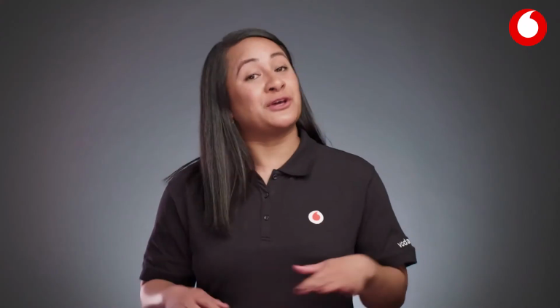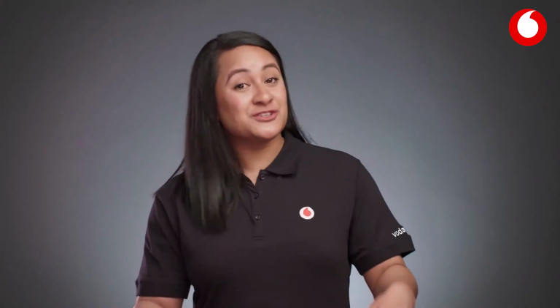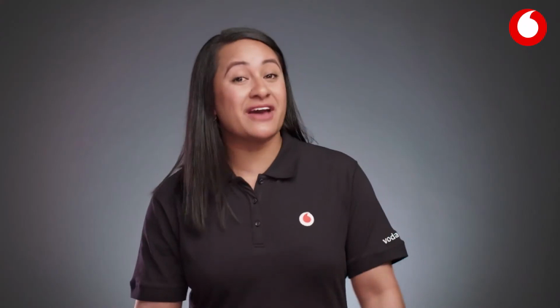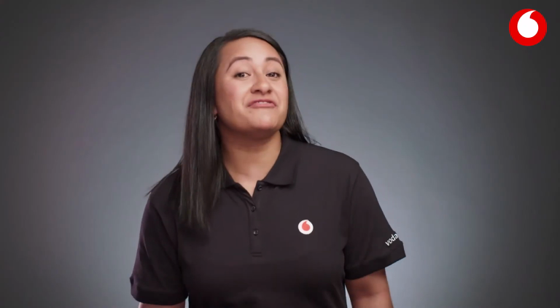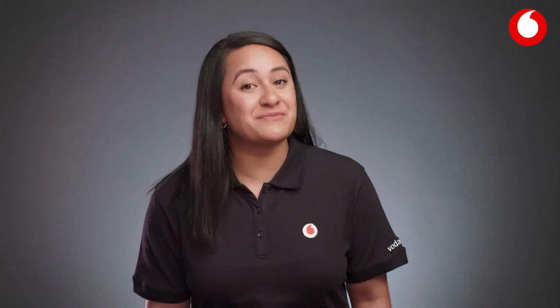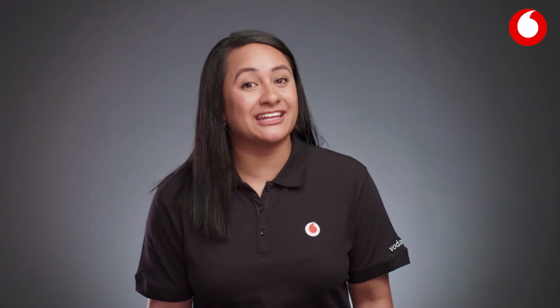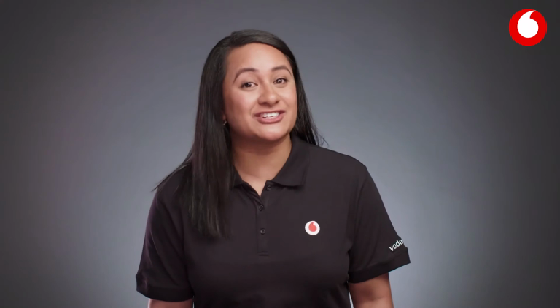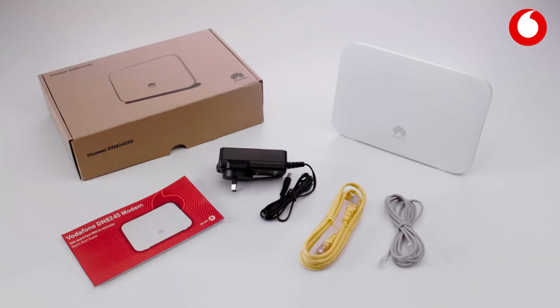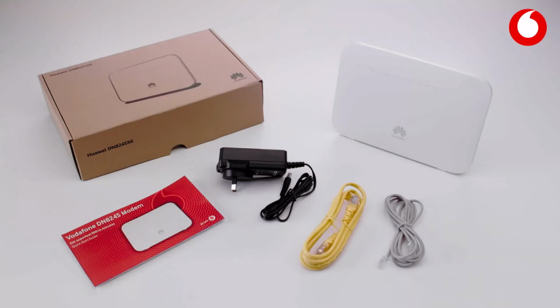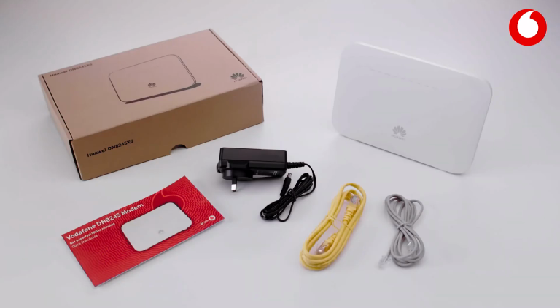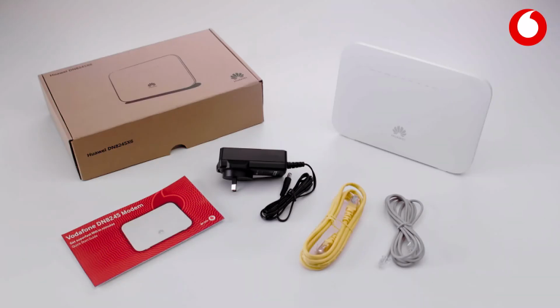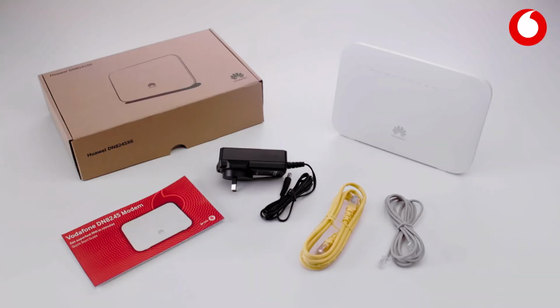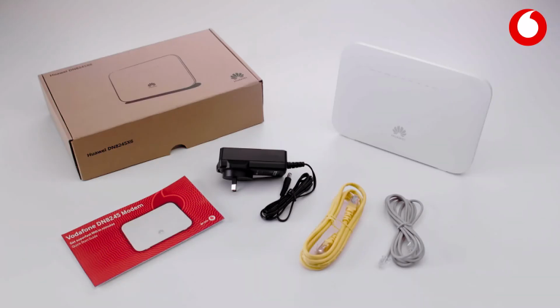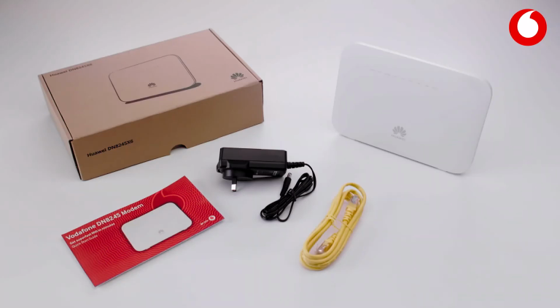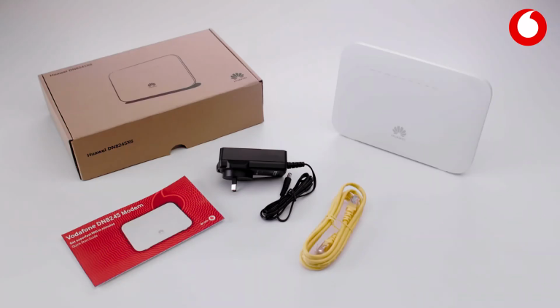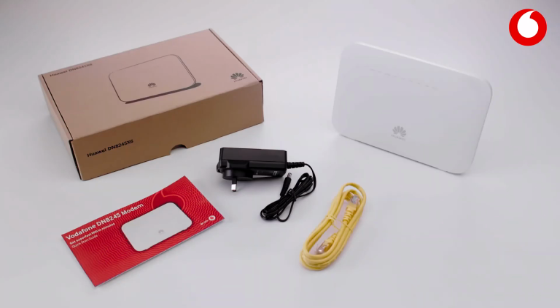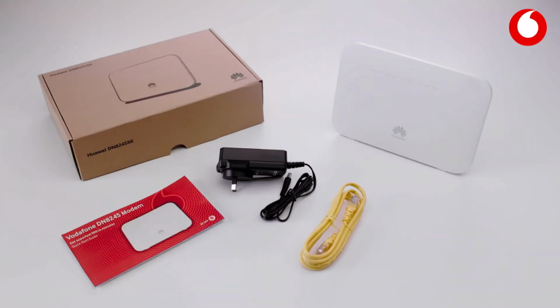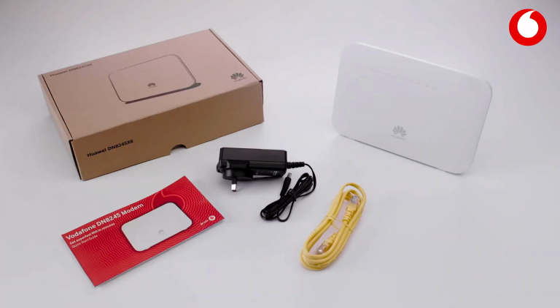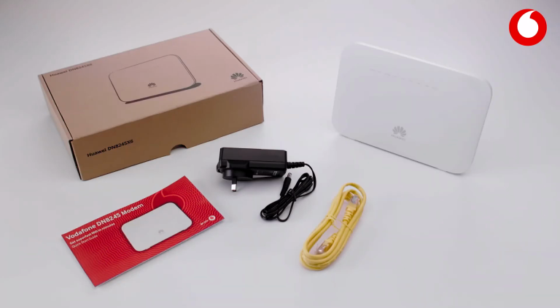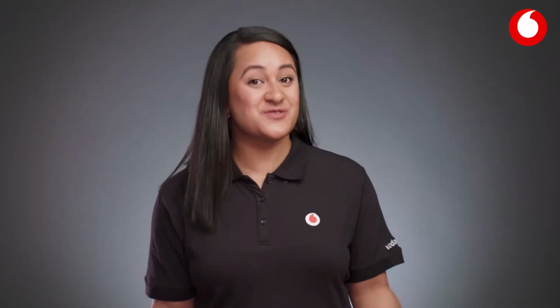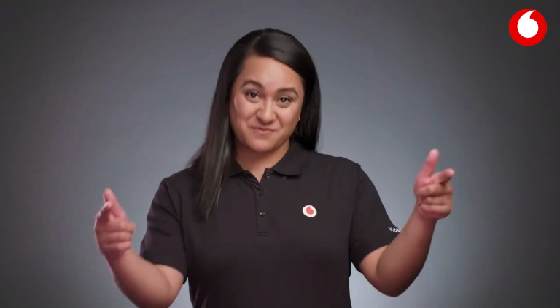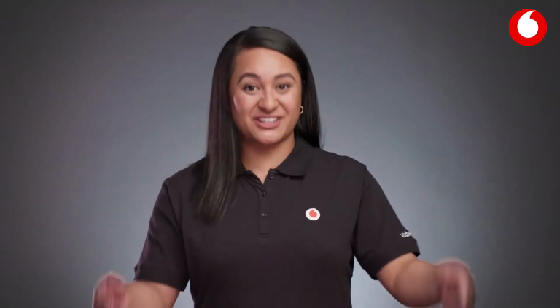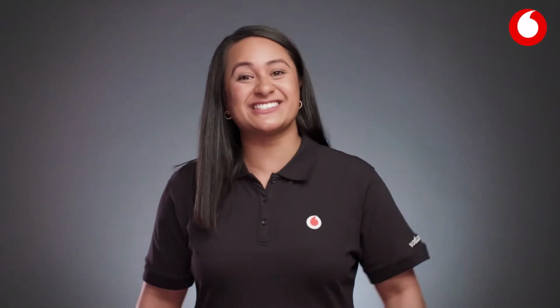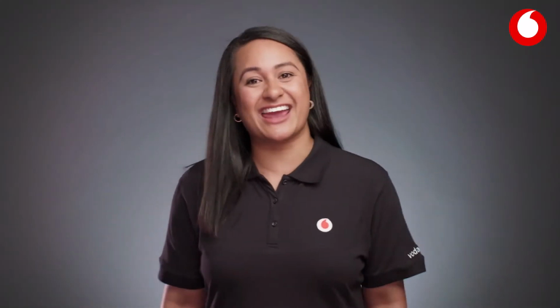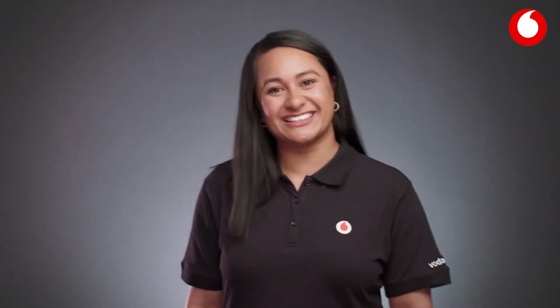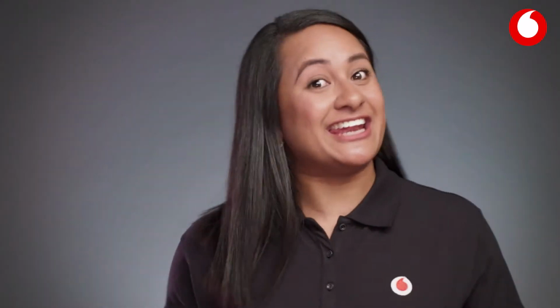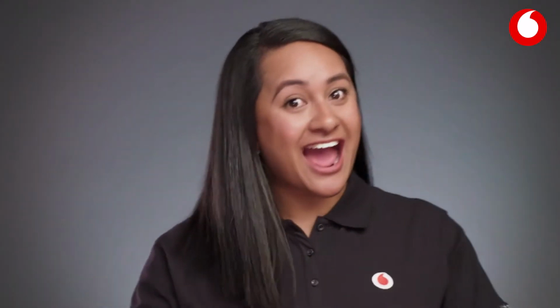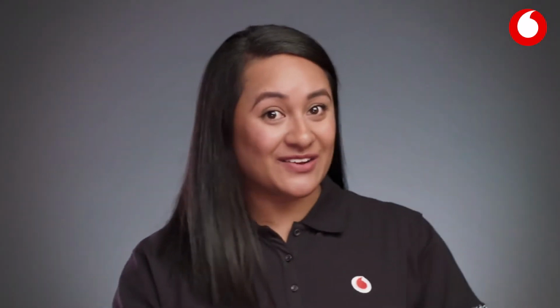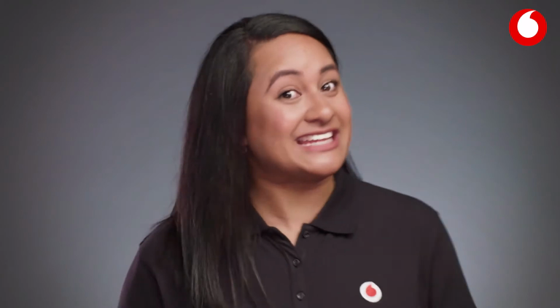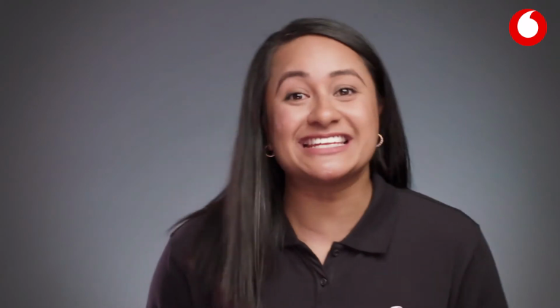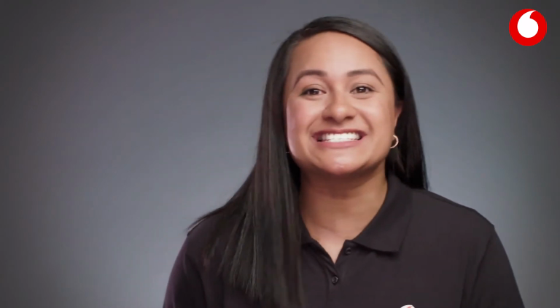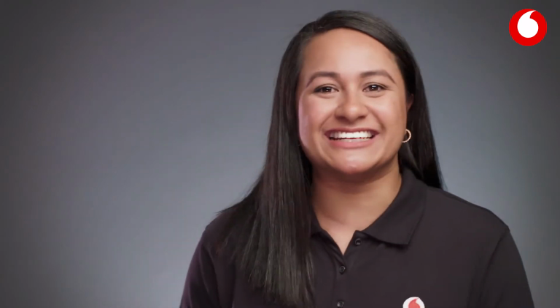Because you have a fibre connection, you don't need to use a DSL cable, so you can put it aside. Now, let's get started.